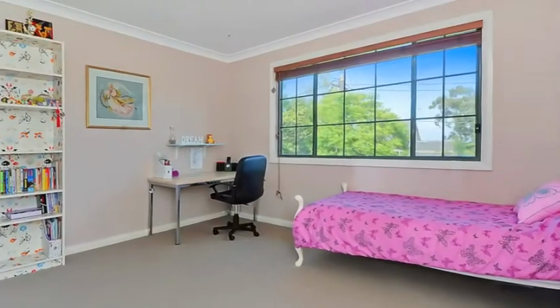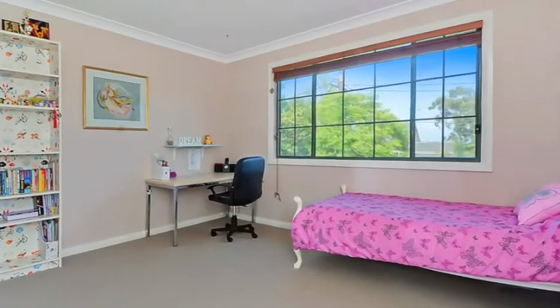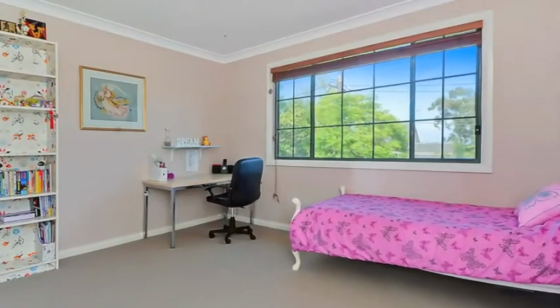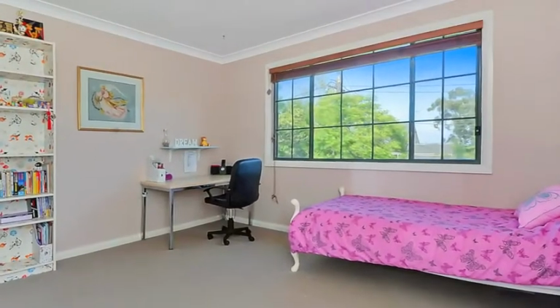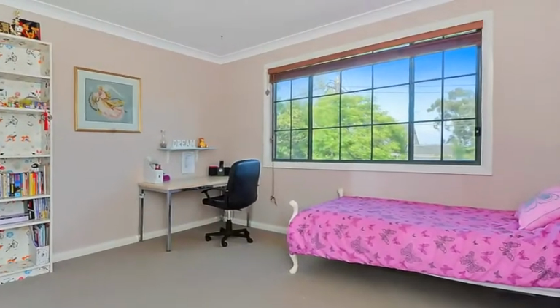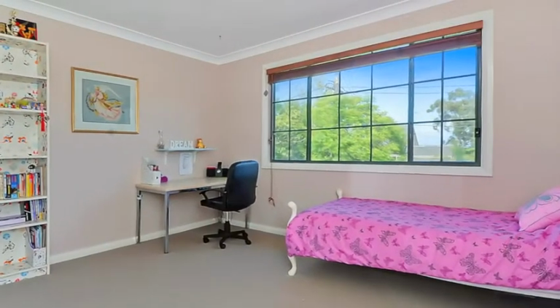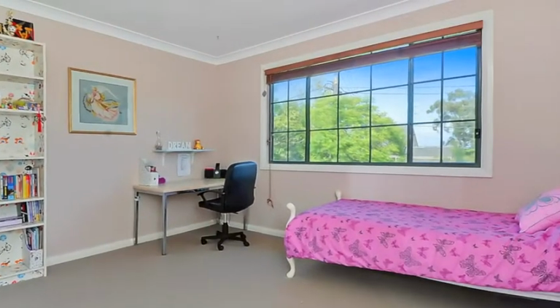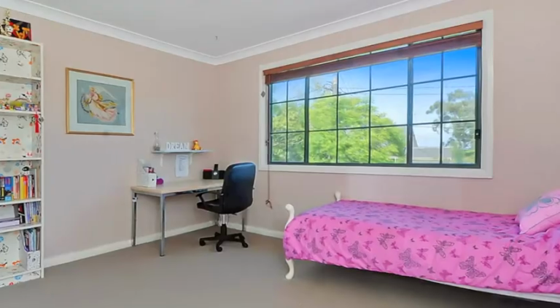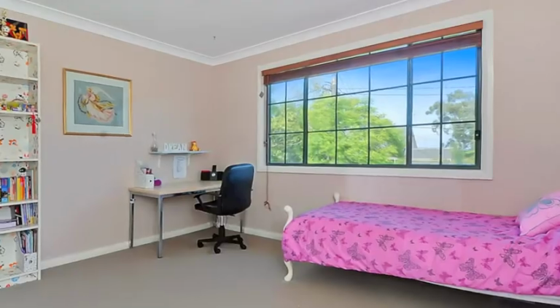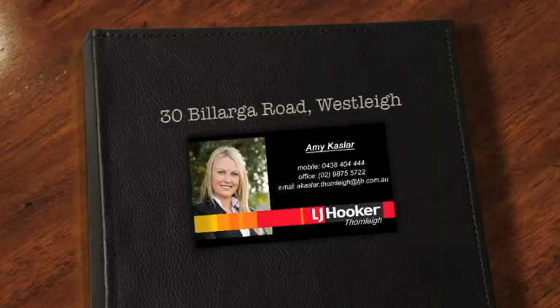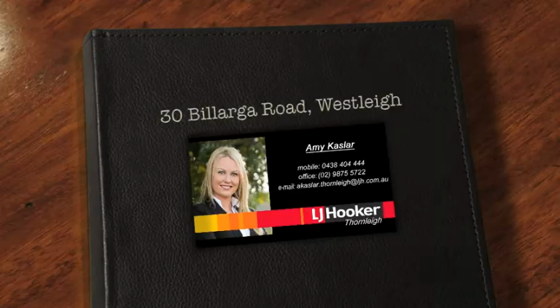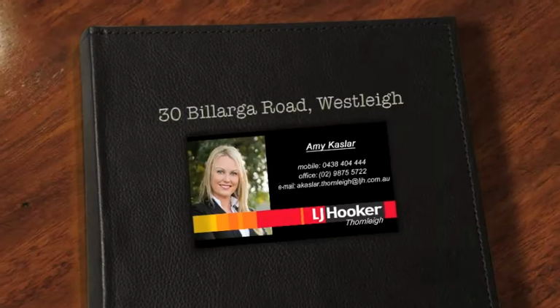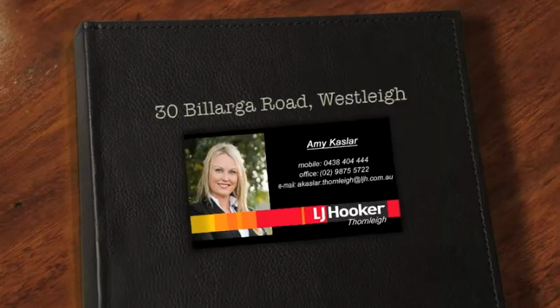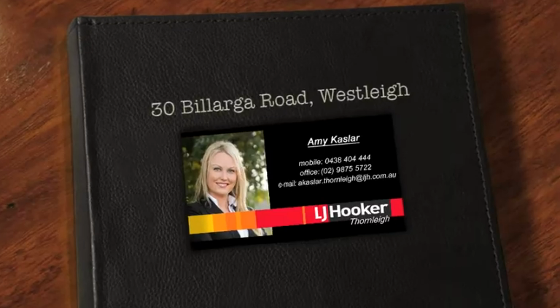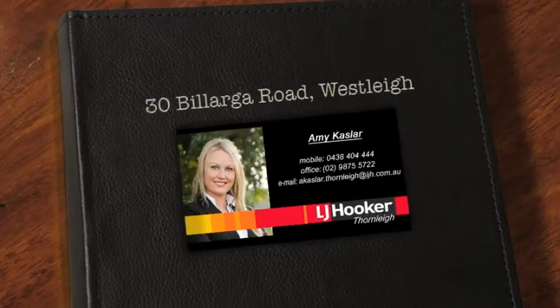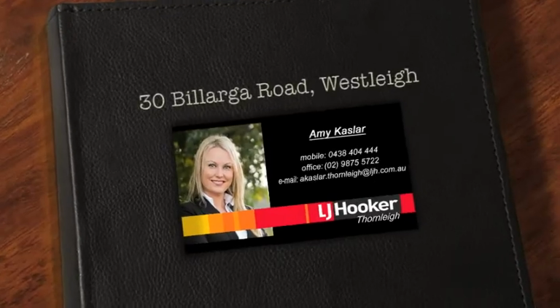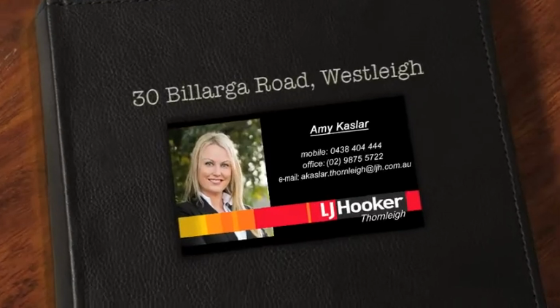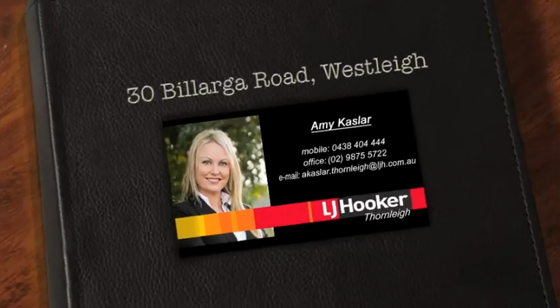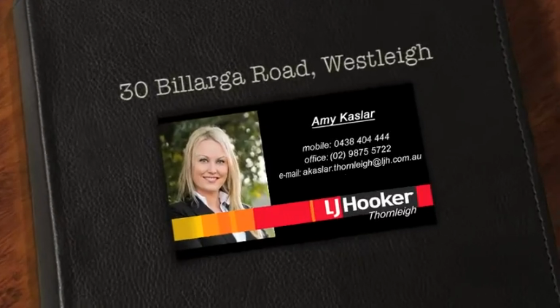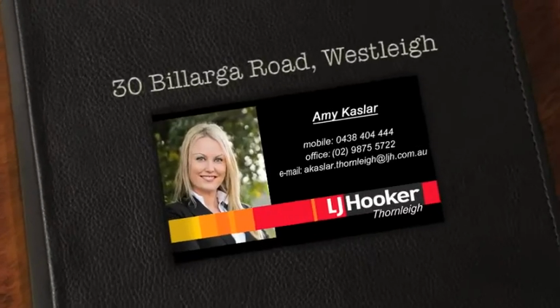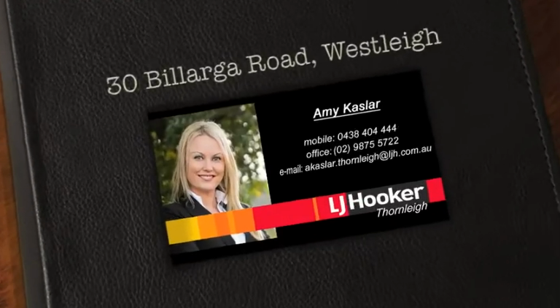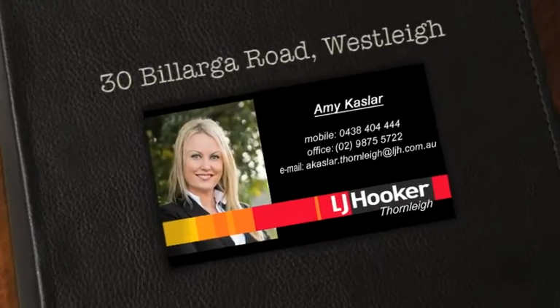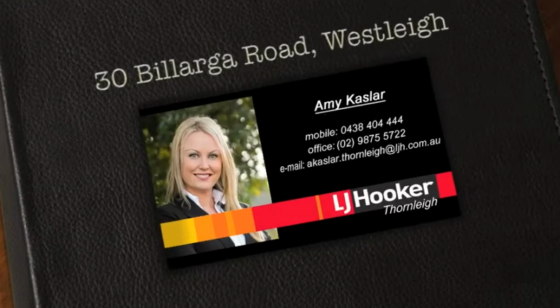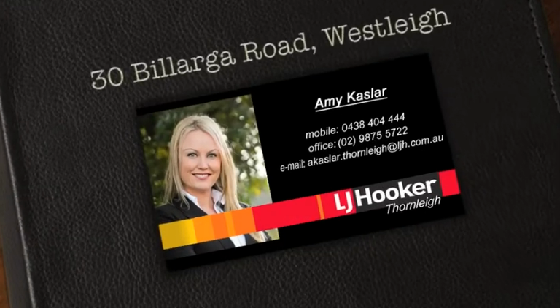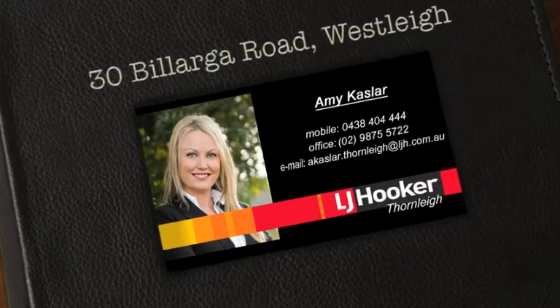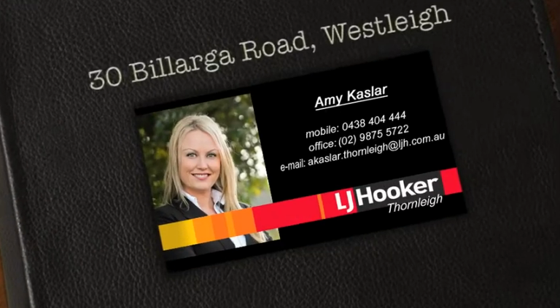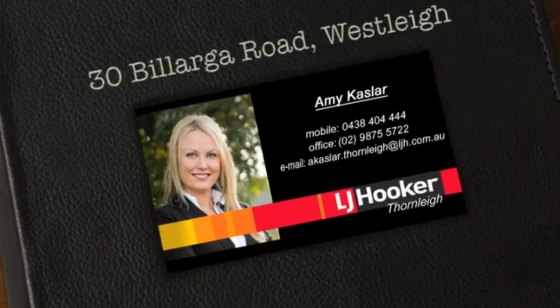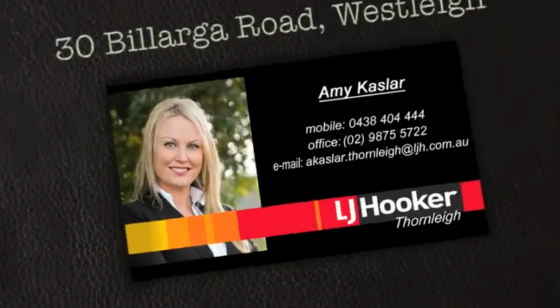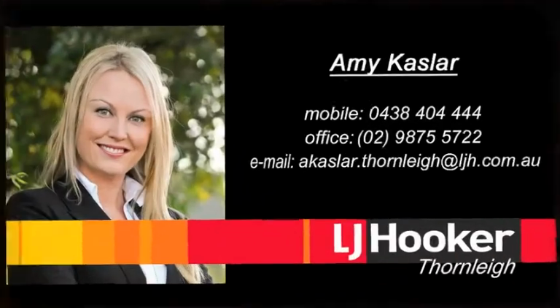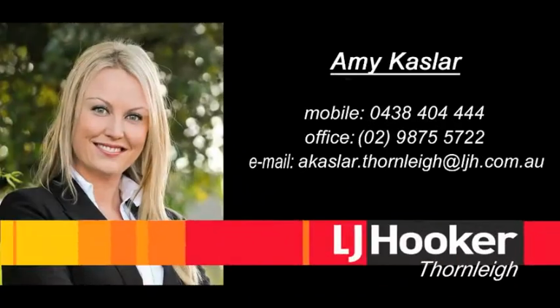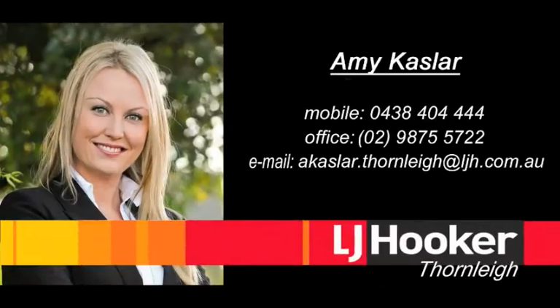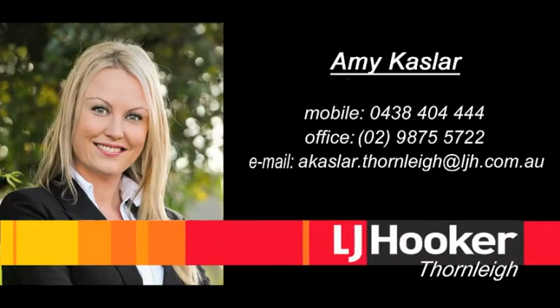And is close to local shops, schools and Westley bus service. Call Amy and find out more today. You won't be disappointed.